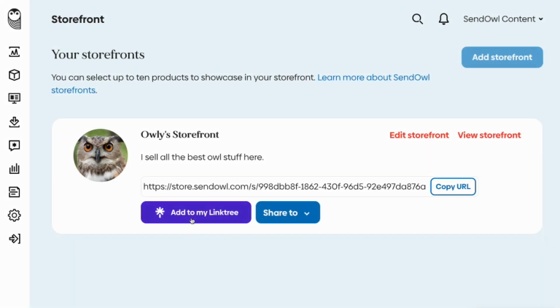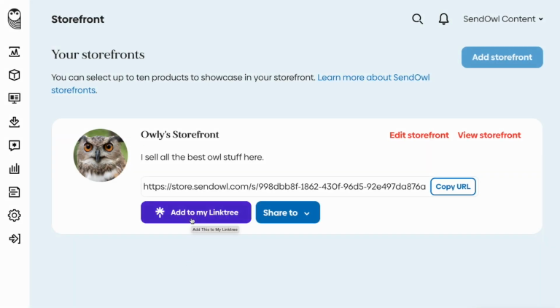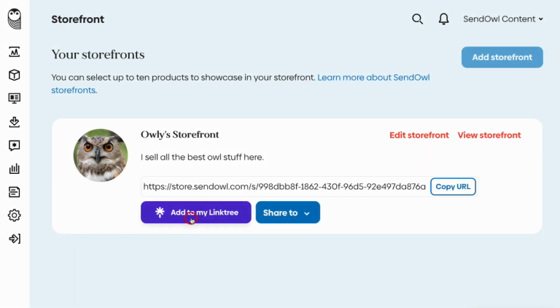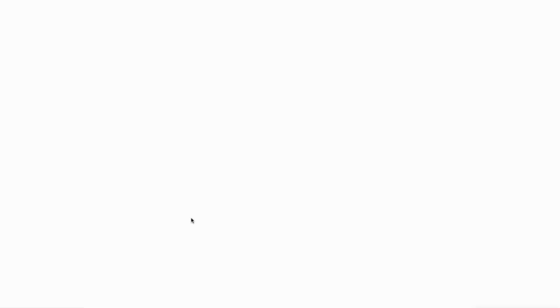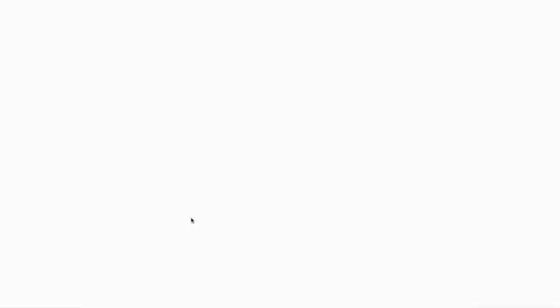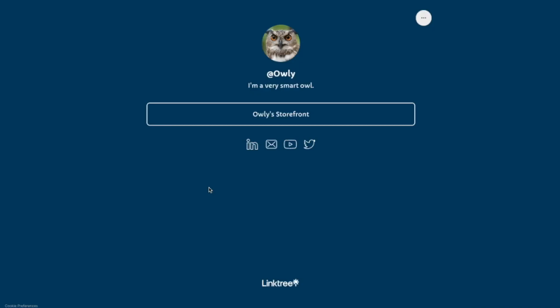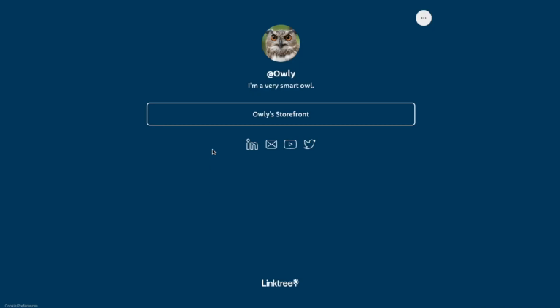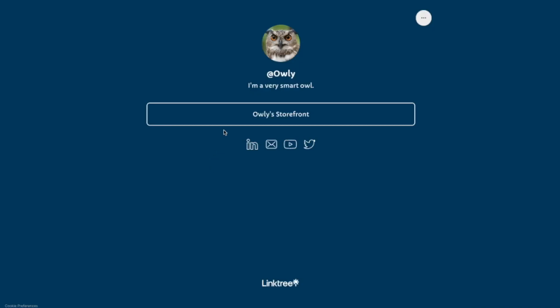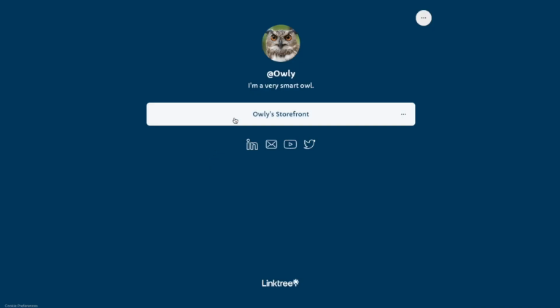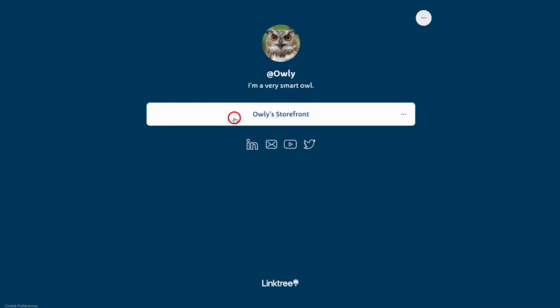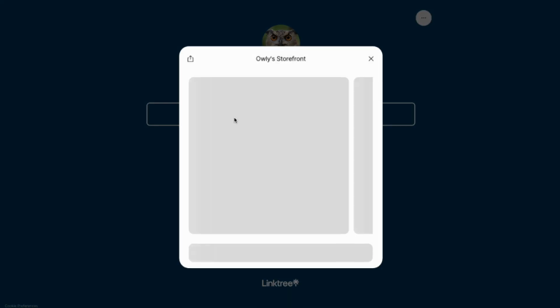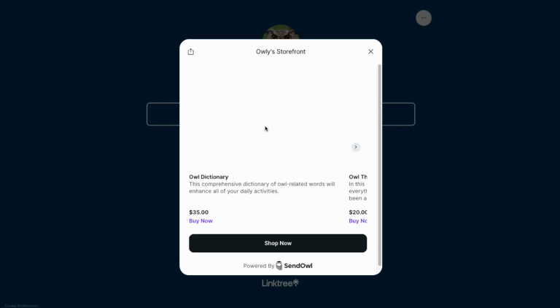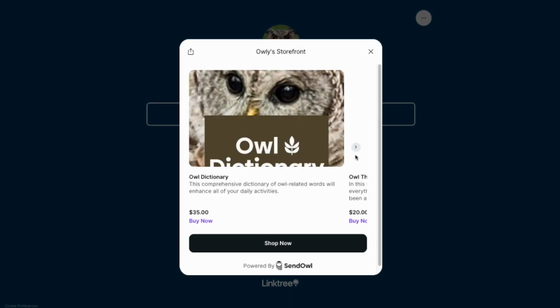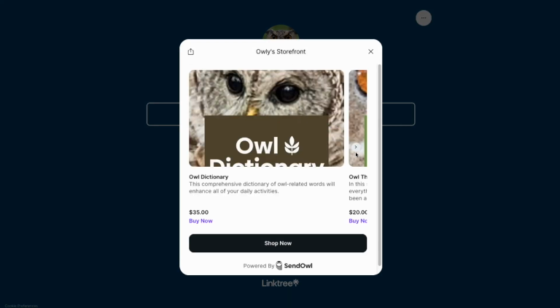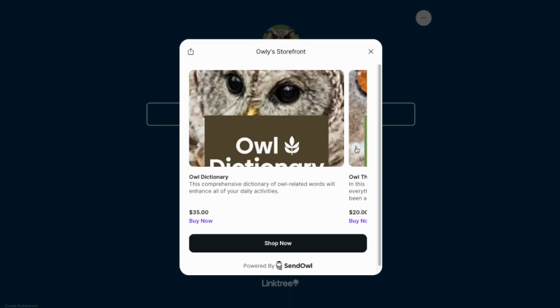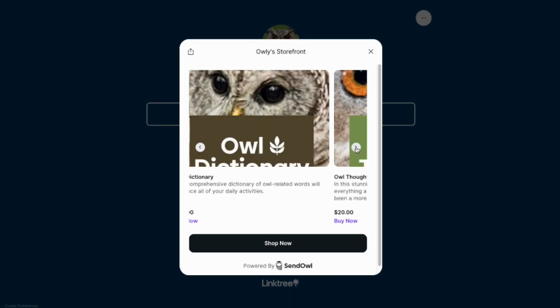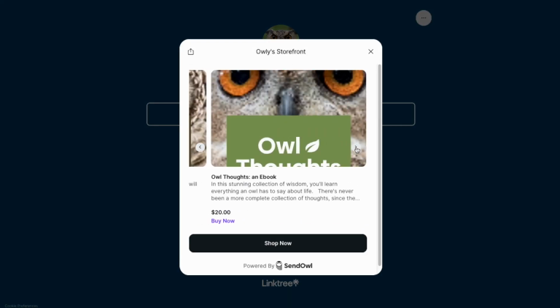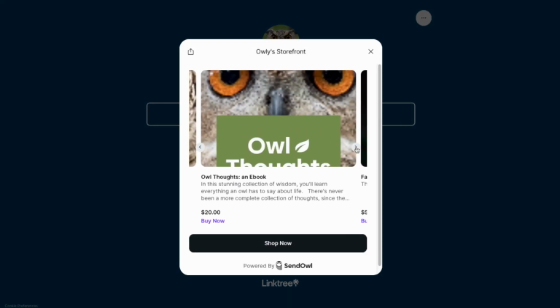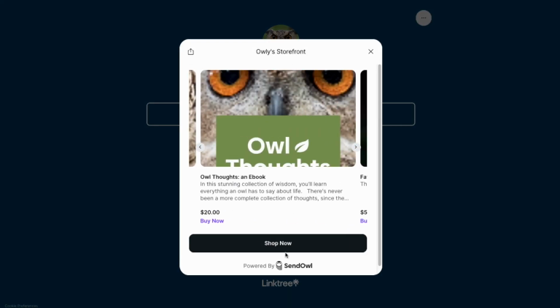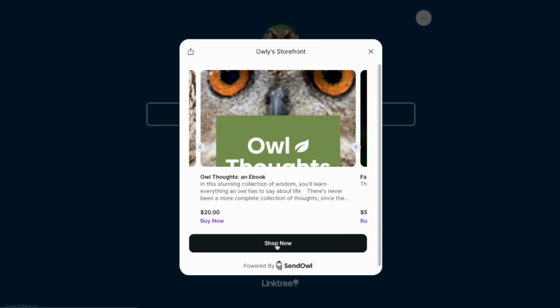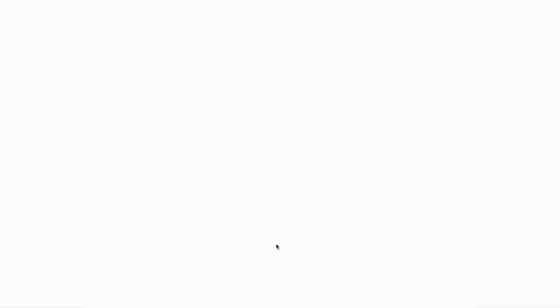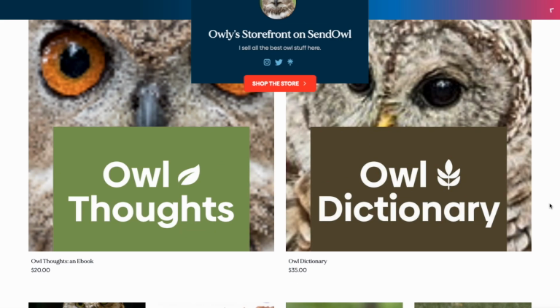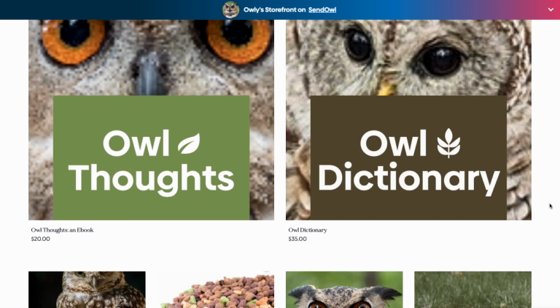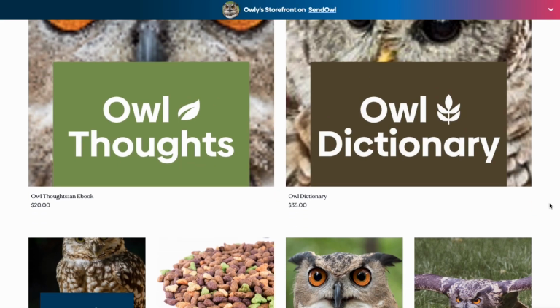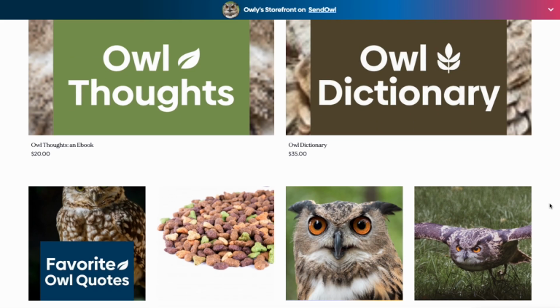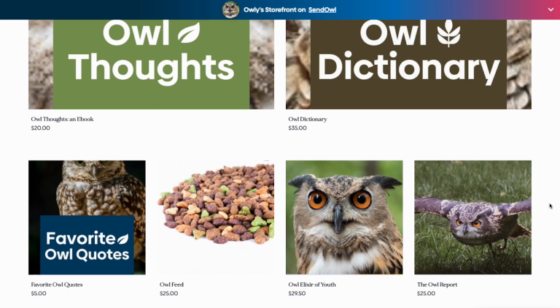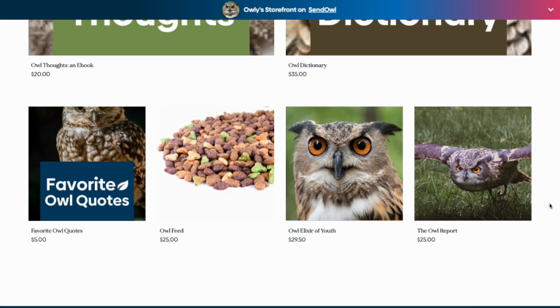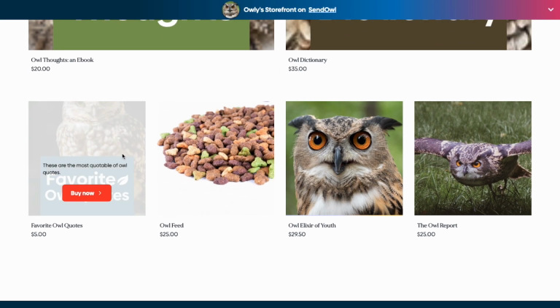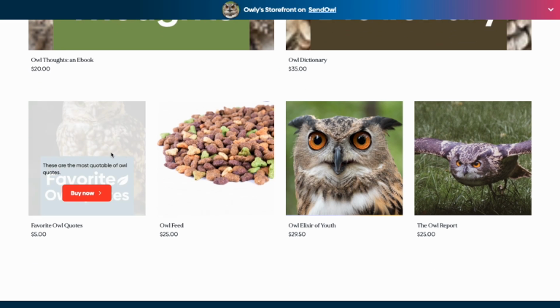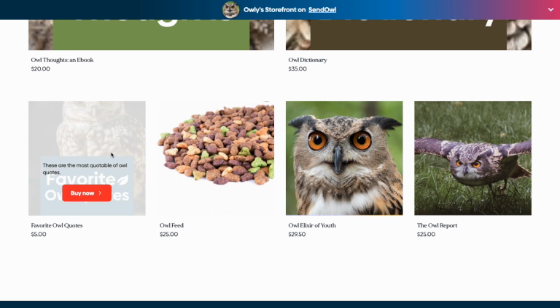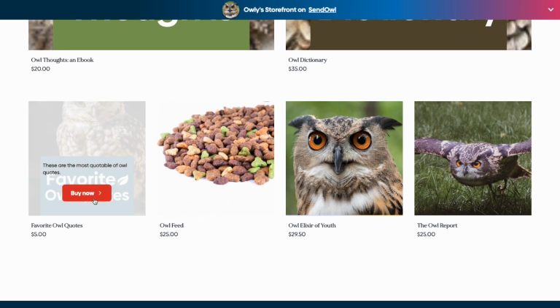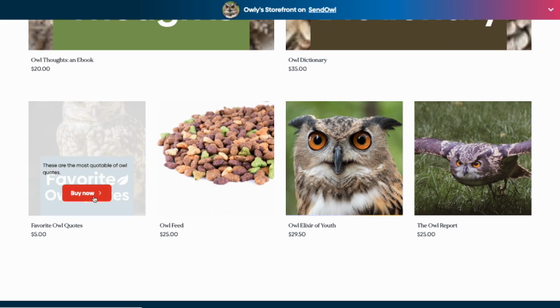And if you have a link tree, you can display your whole storefront. Then all your buyer has to do is click the Buy button to start their purchase.